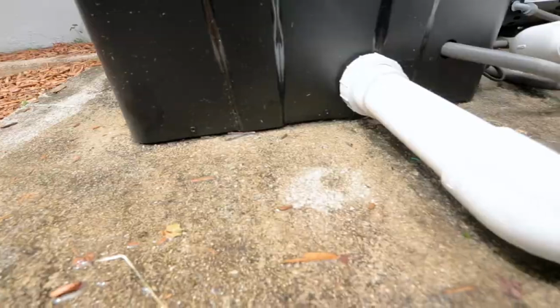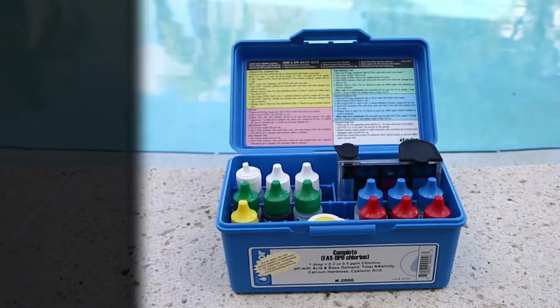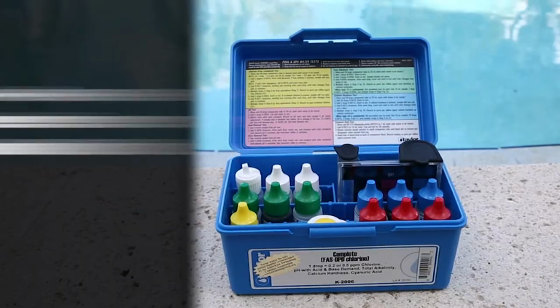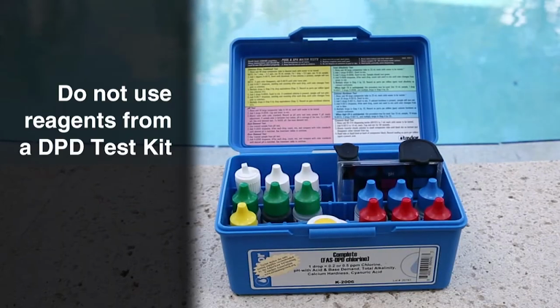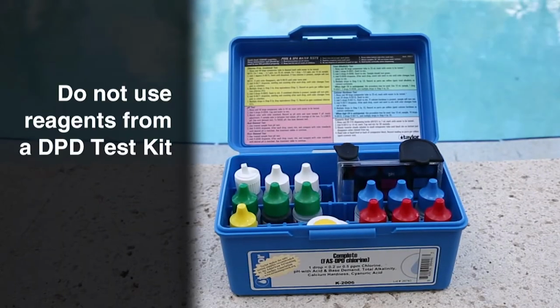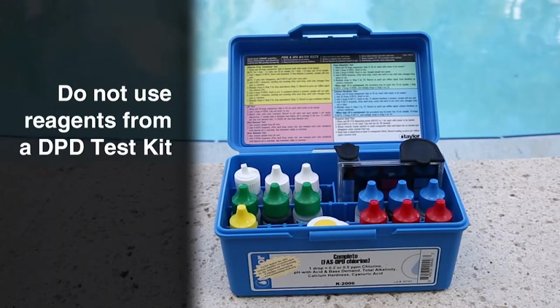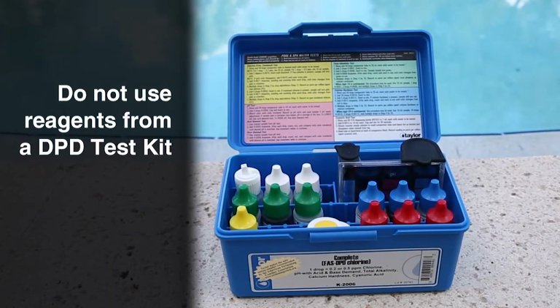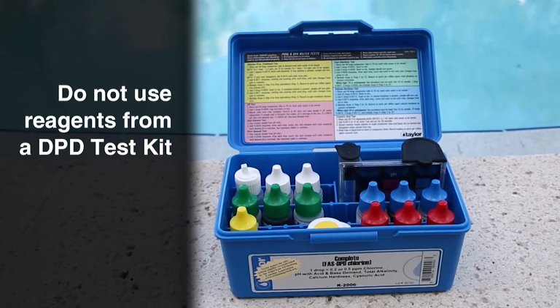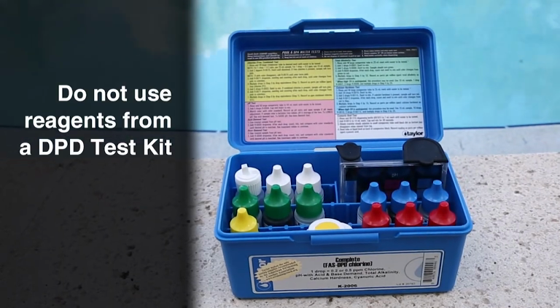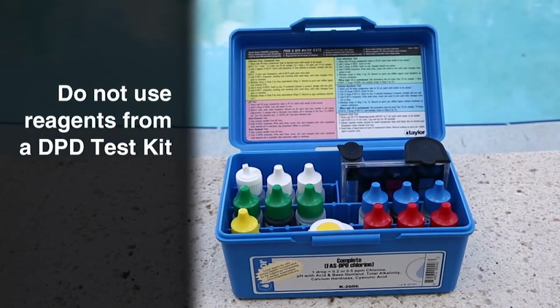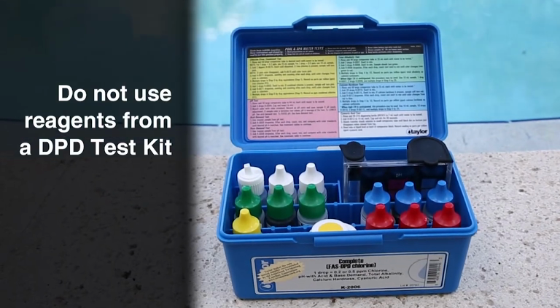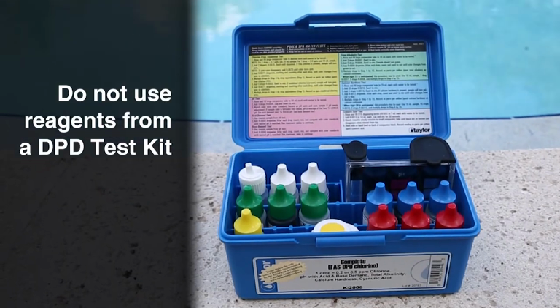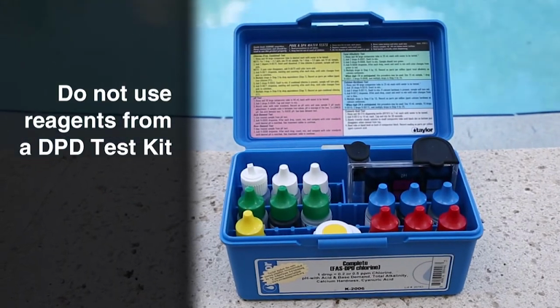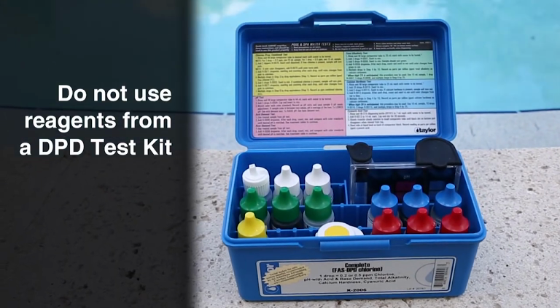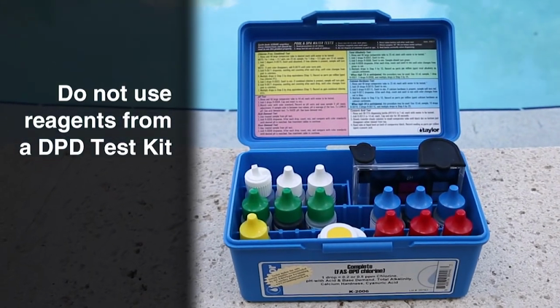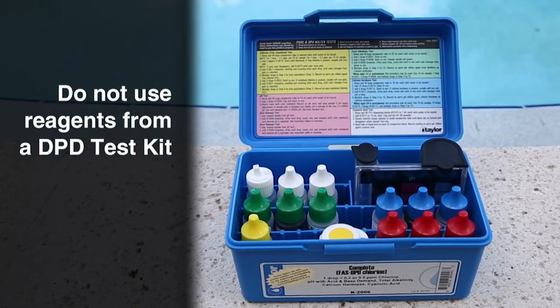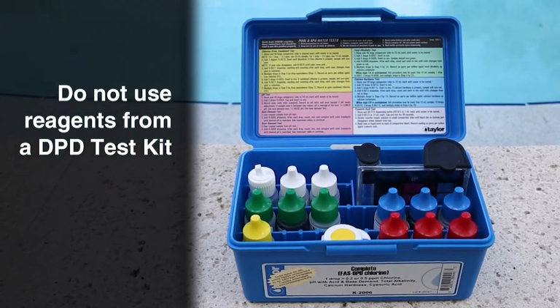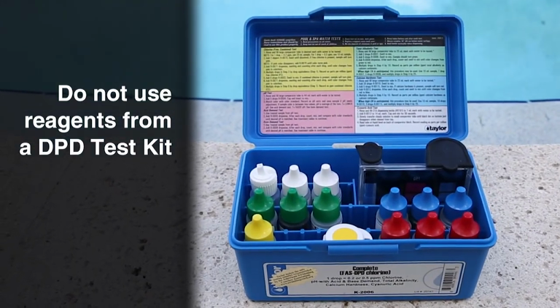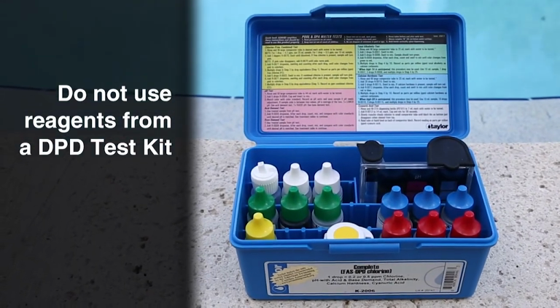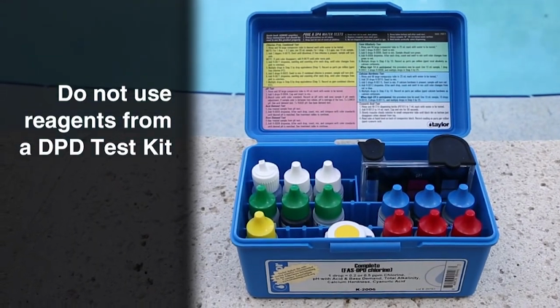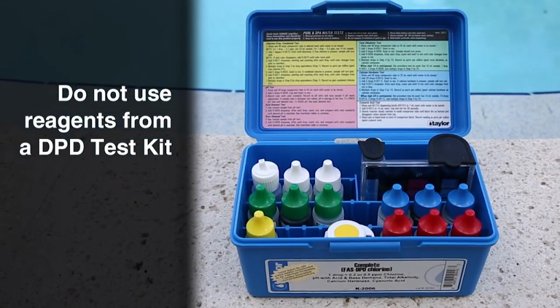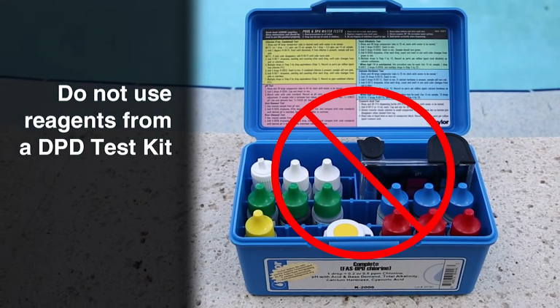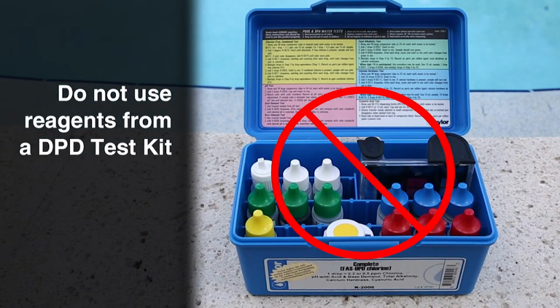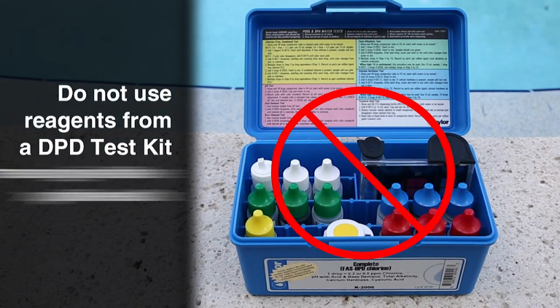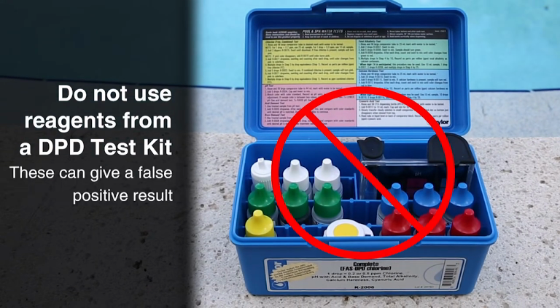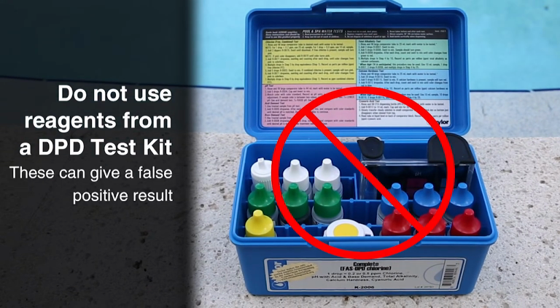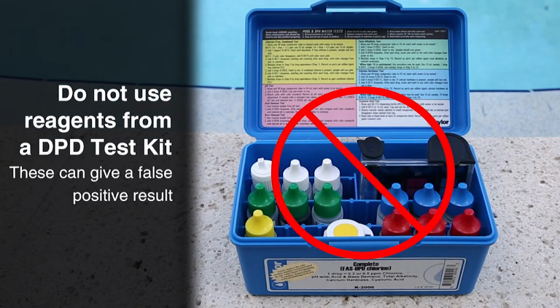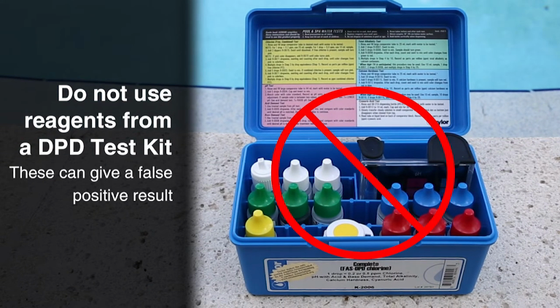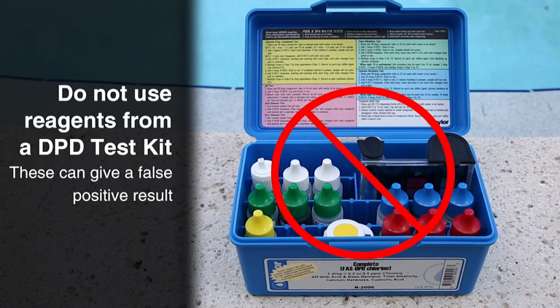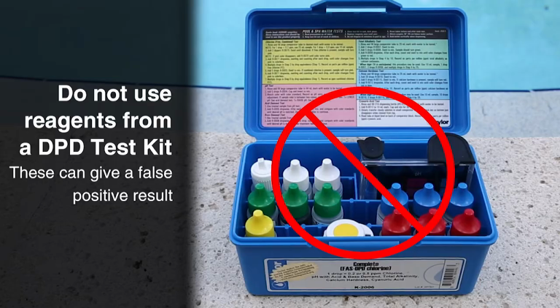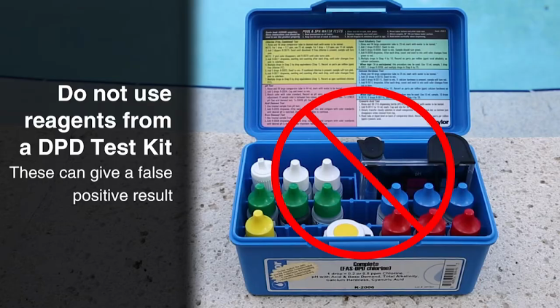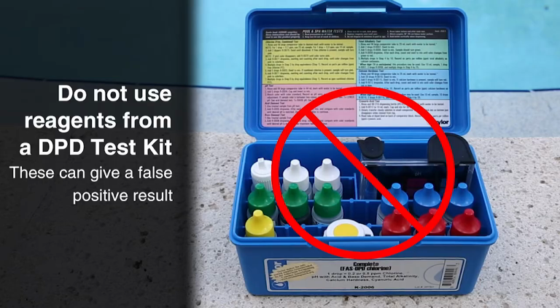Do not try this with chlorine reagents from a DPD type test kit, as these can give a false positive result.